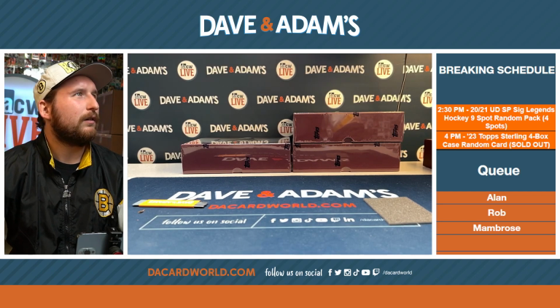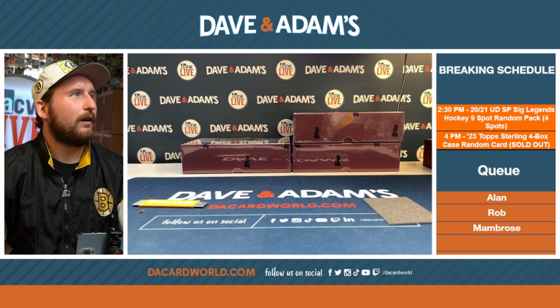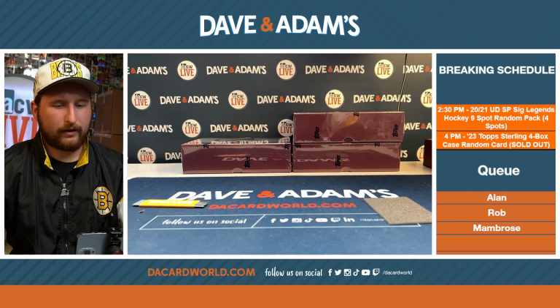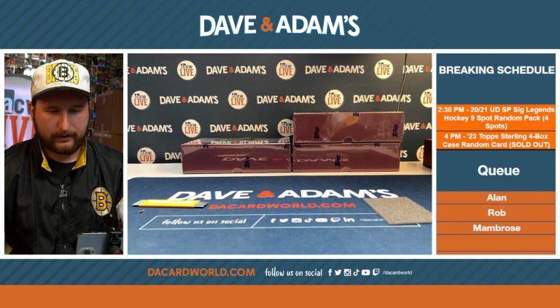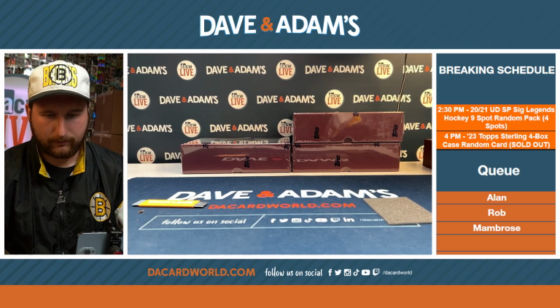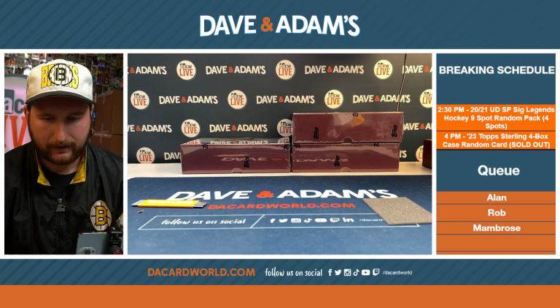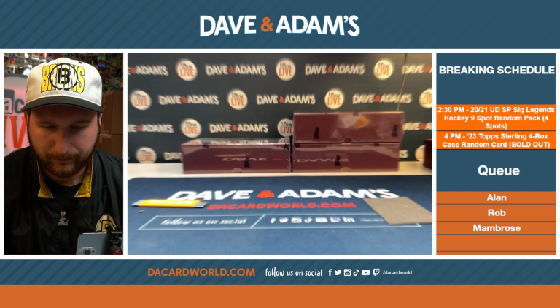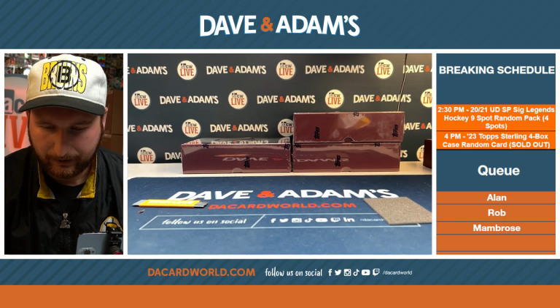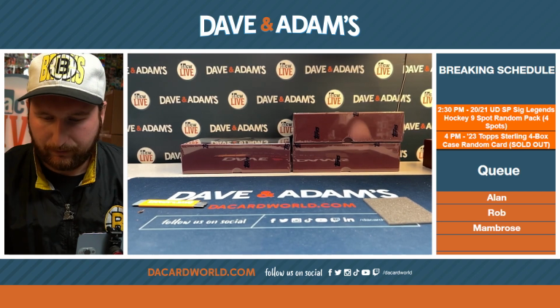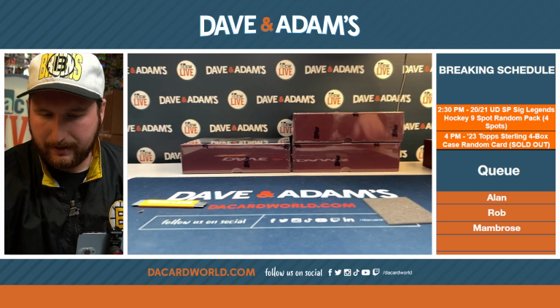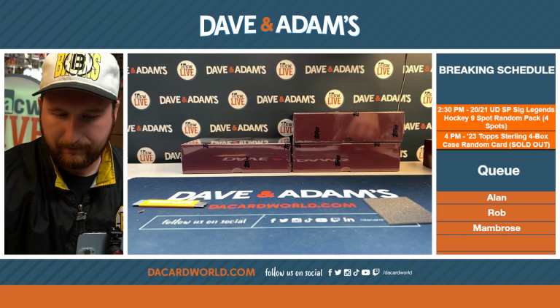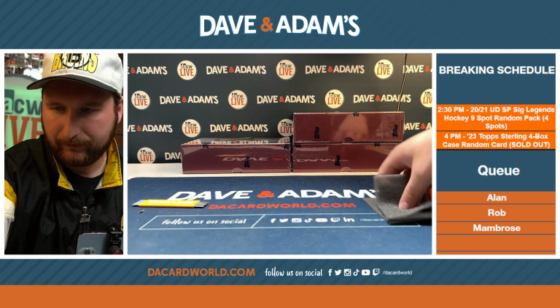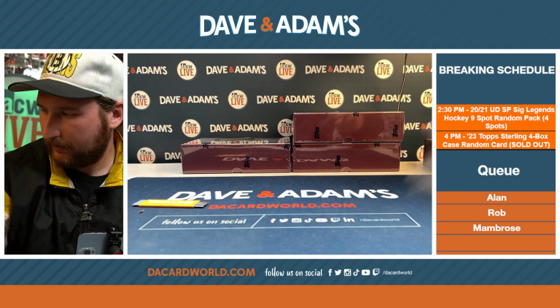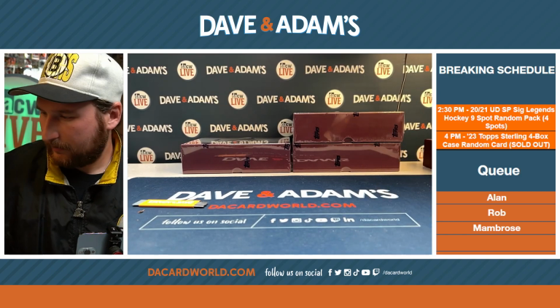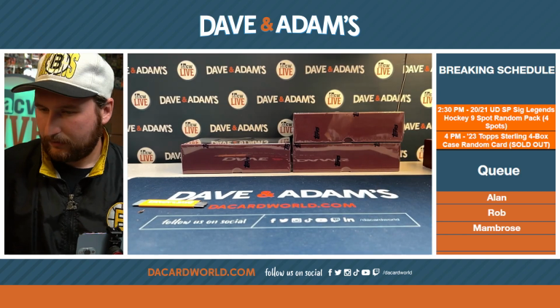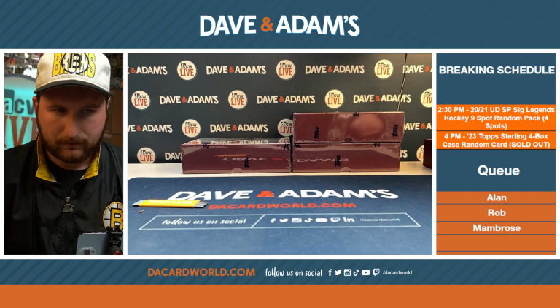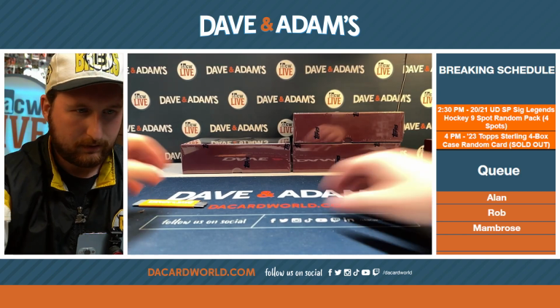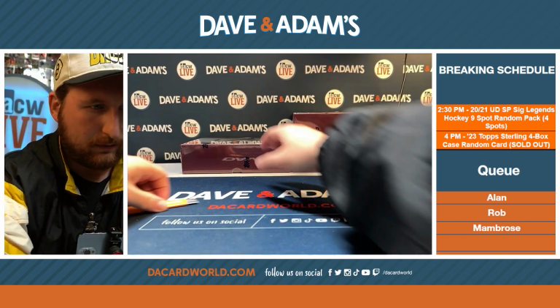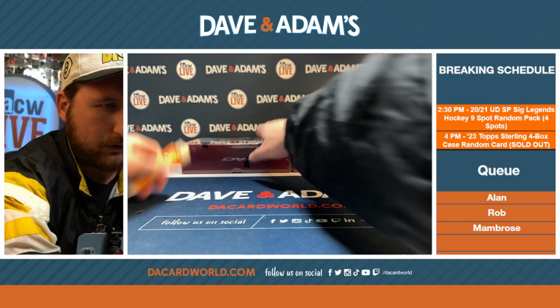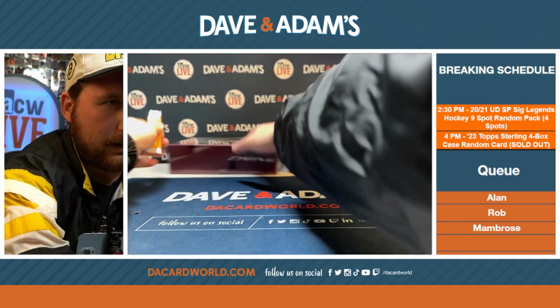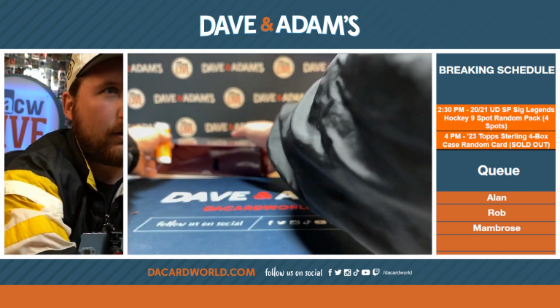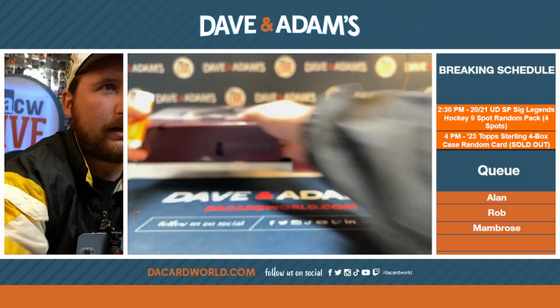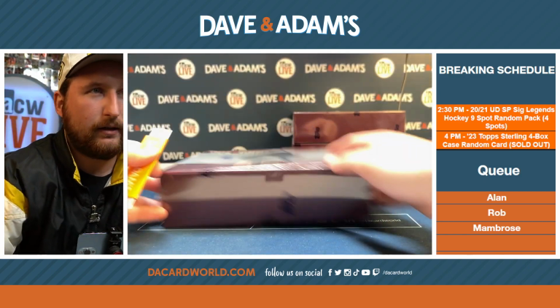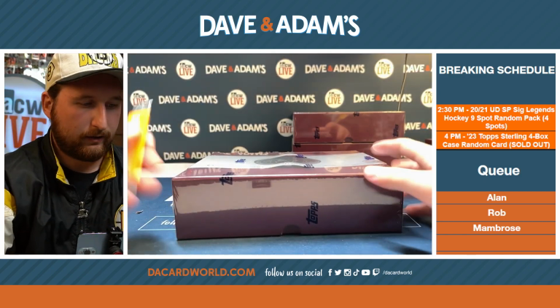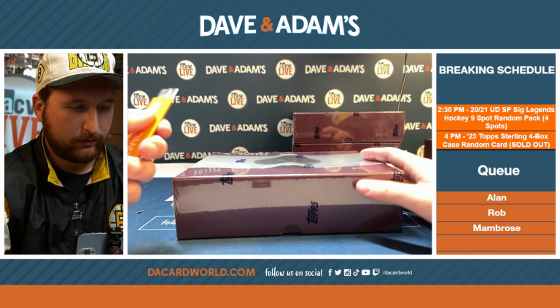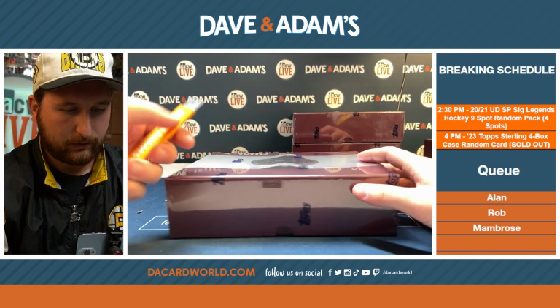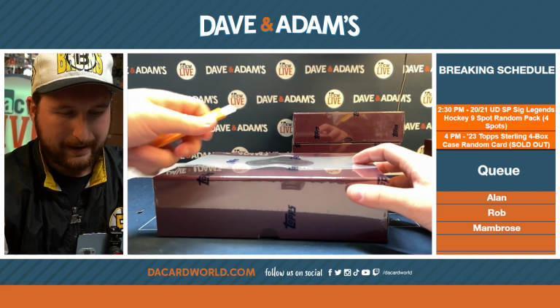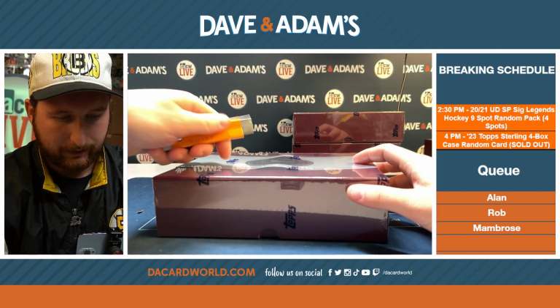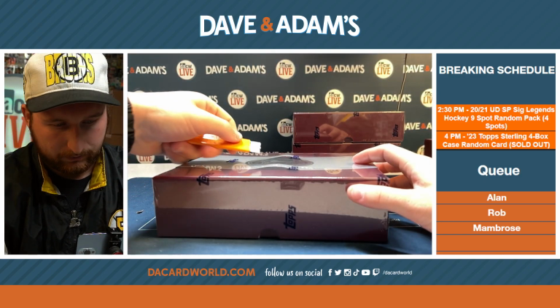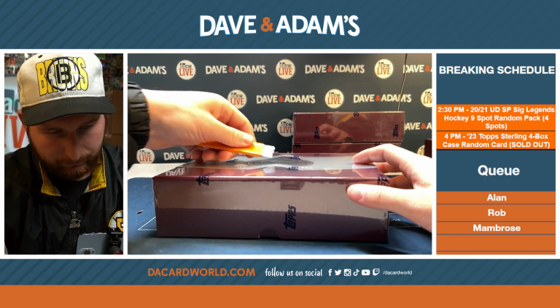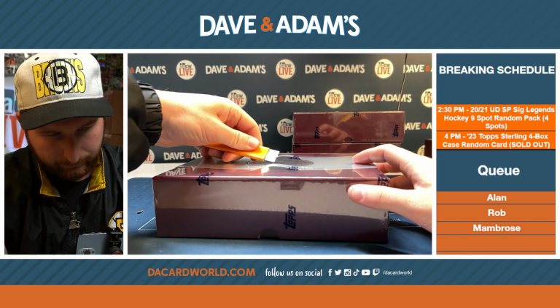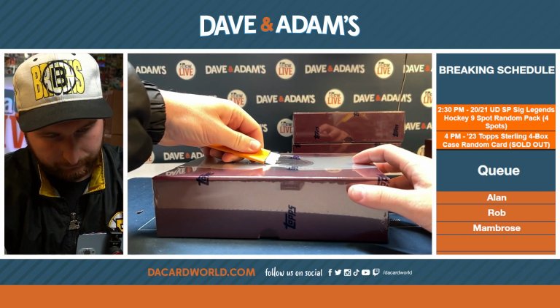One last box for me, and we'll see how Wake does. We'll do a little battle.